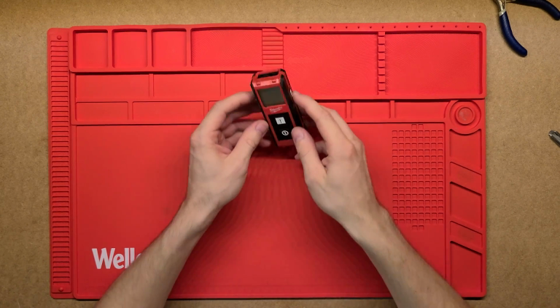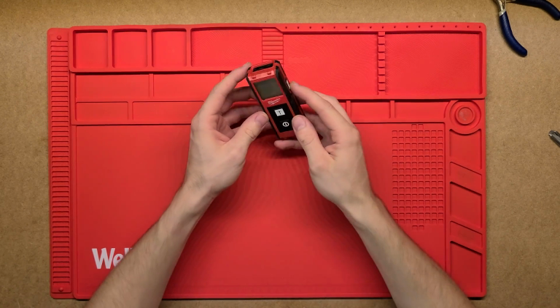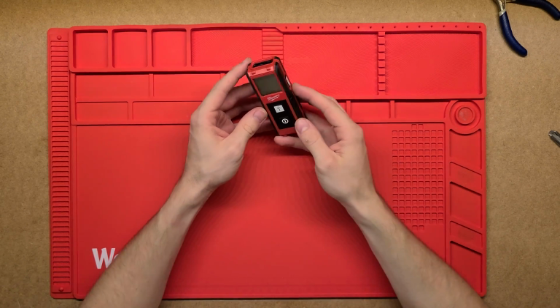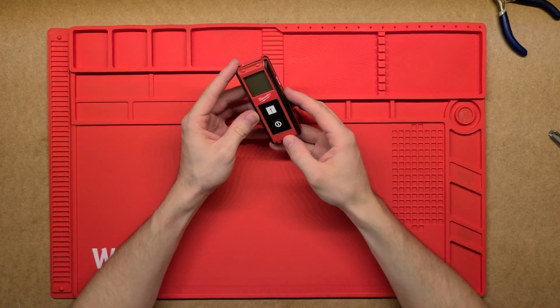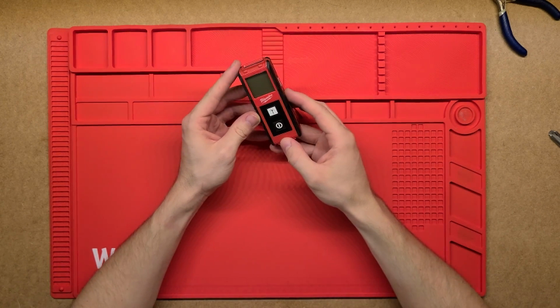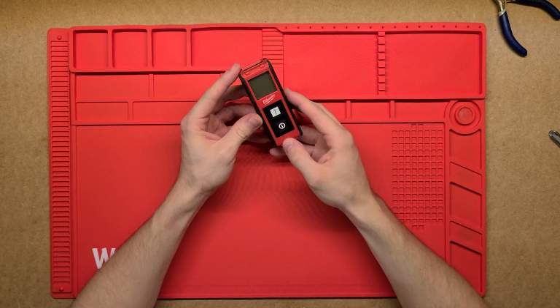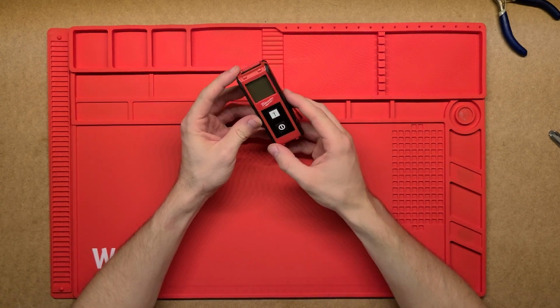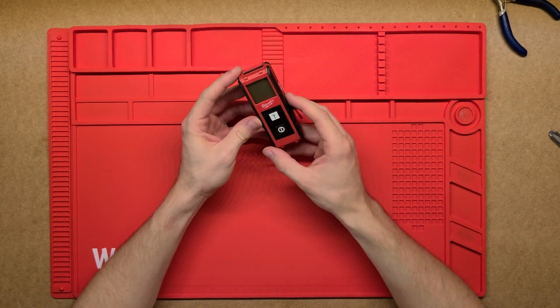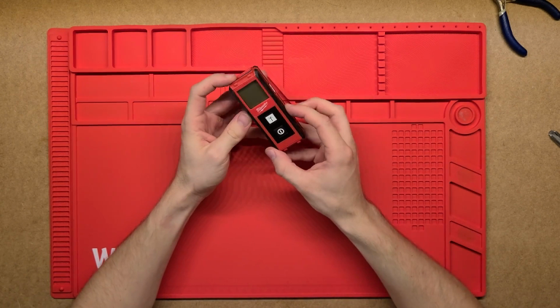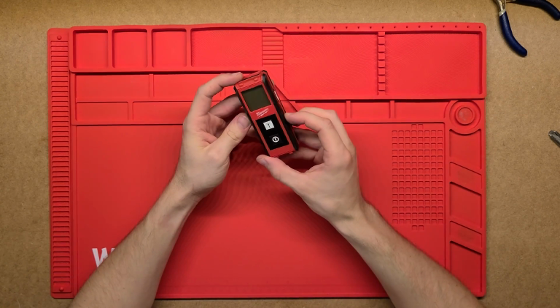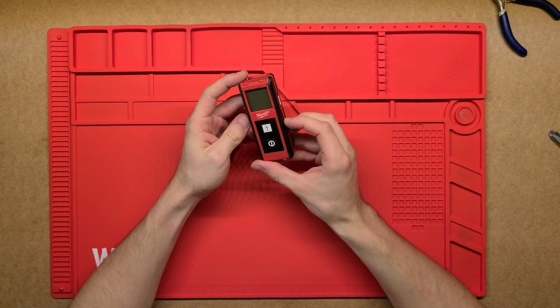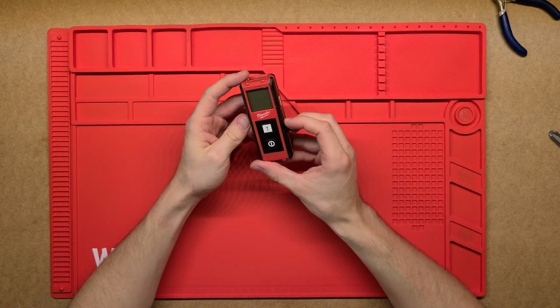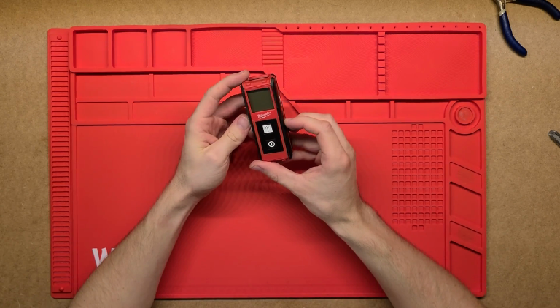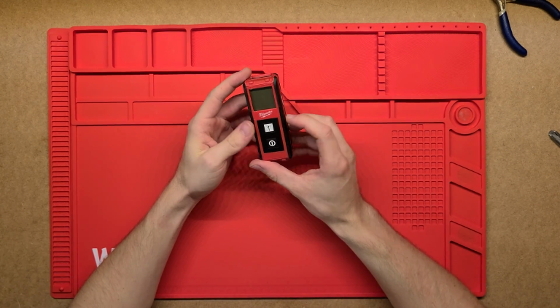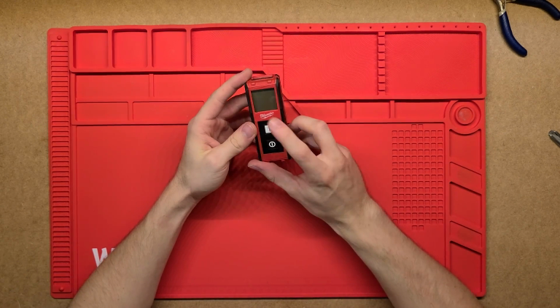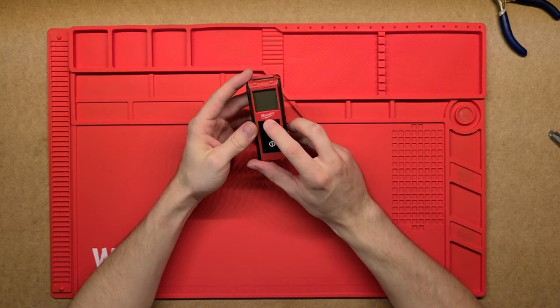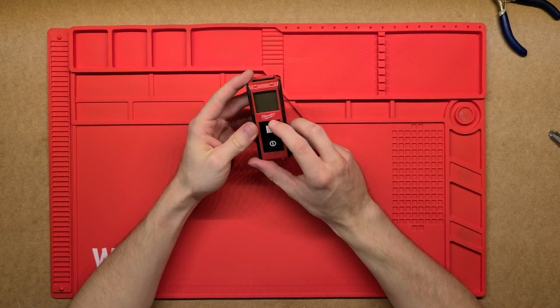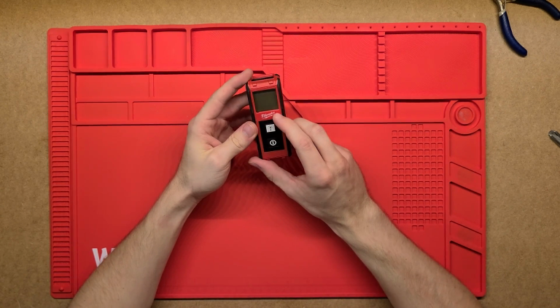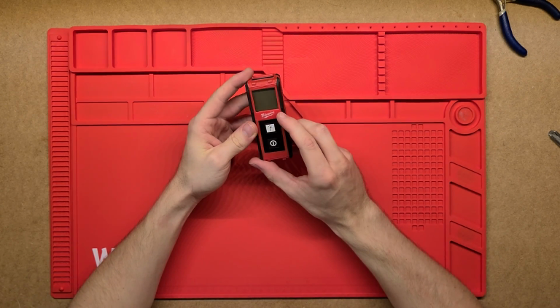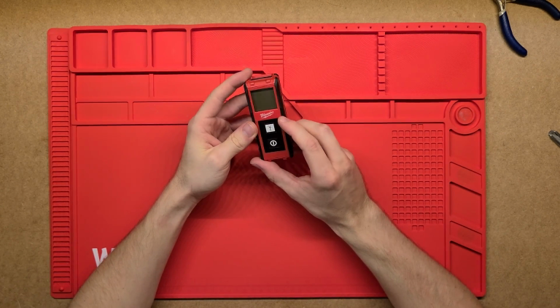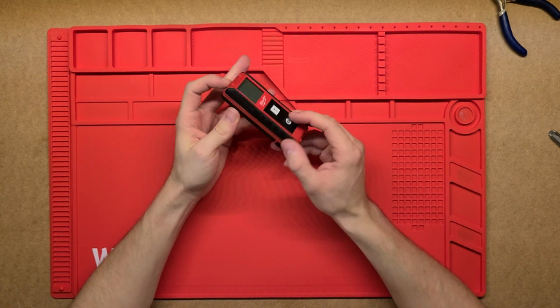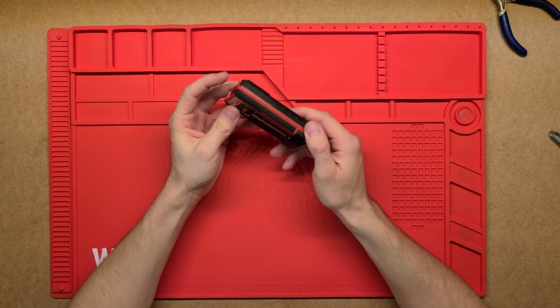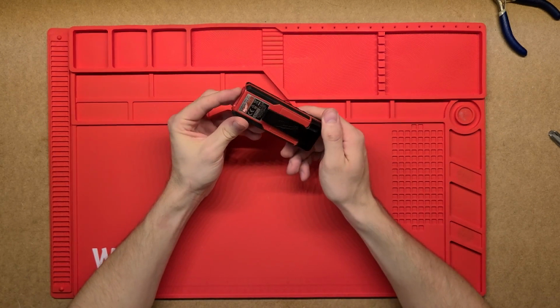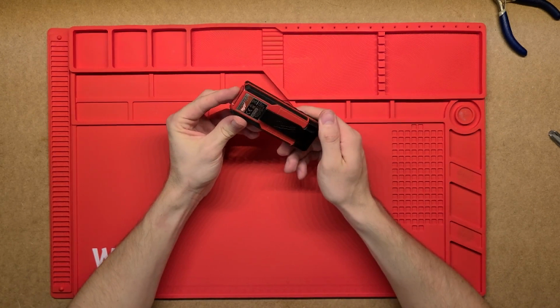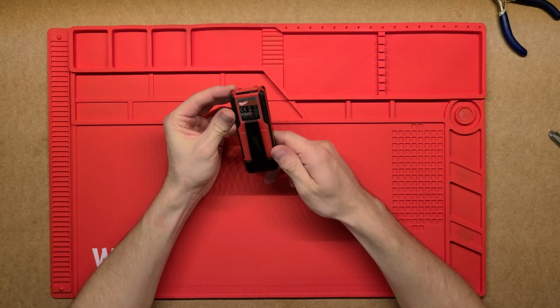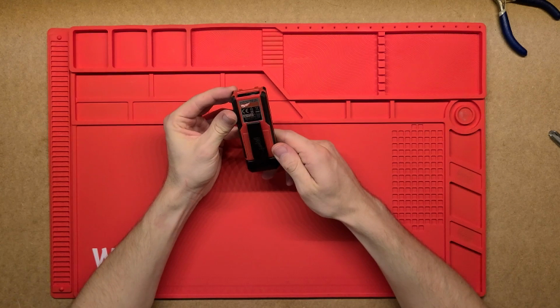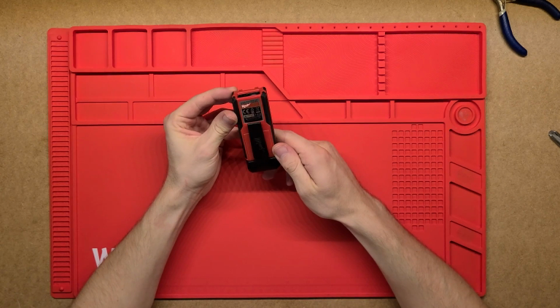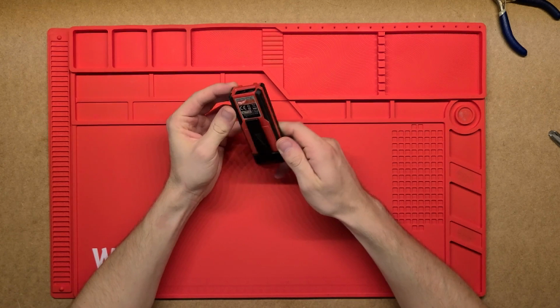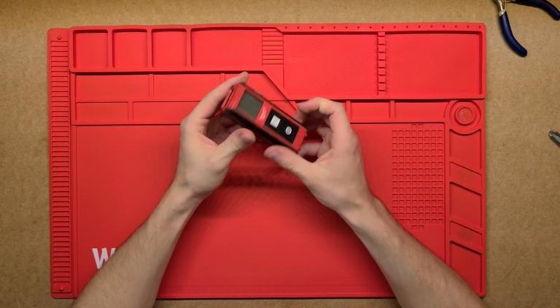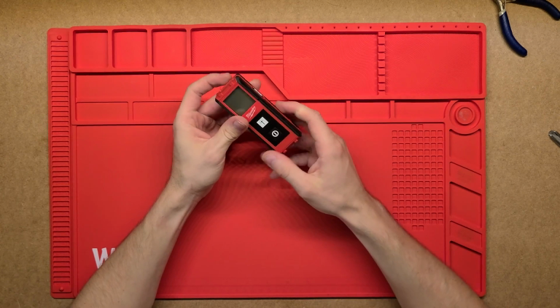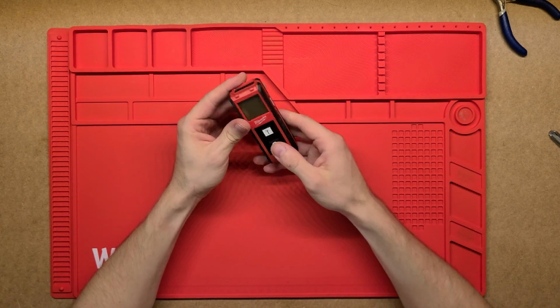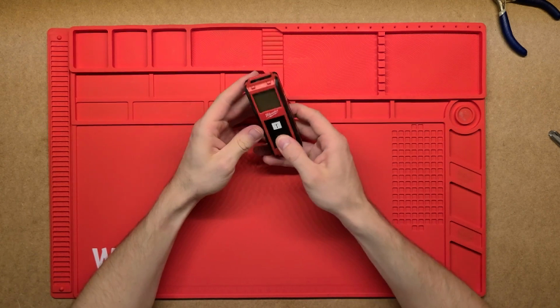G'day, thanks for tuning in. Today we're going to be looking at this Milwaukee laser distance finder.